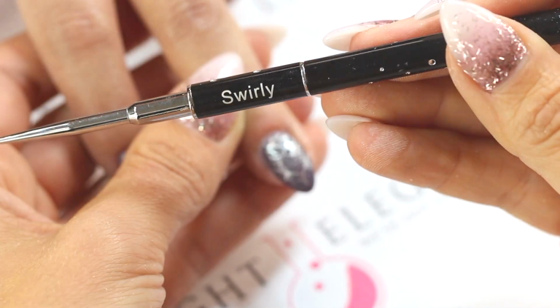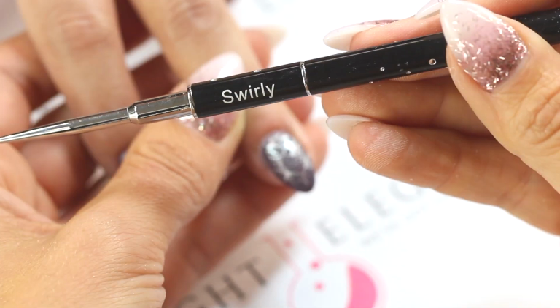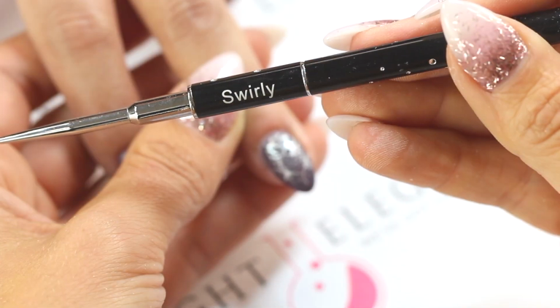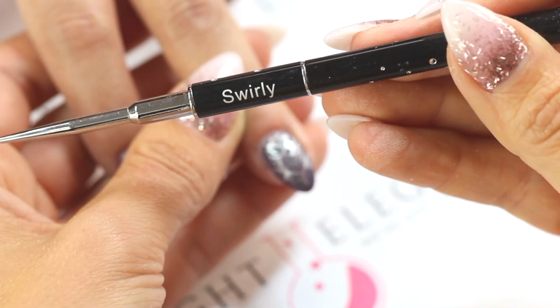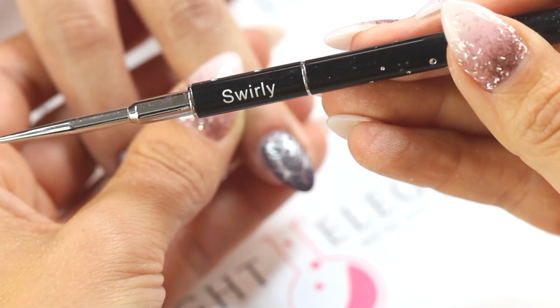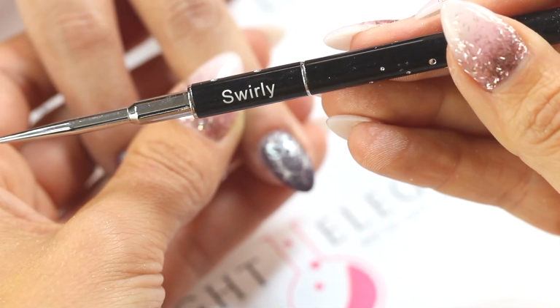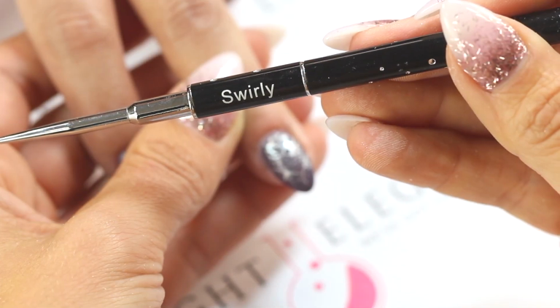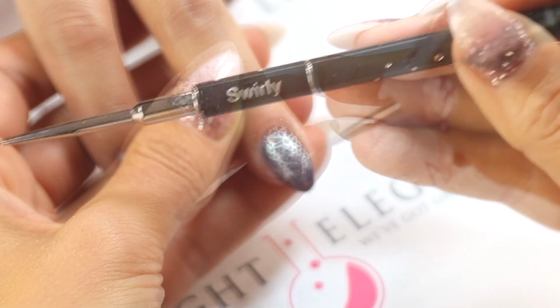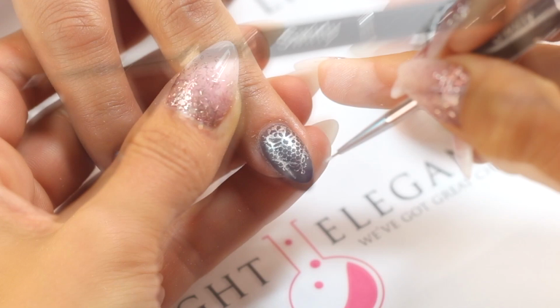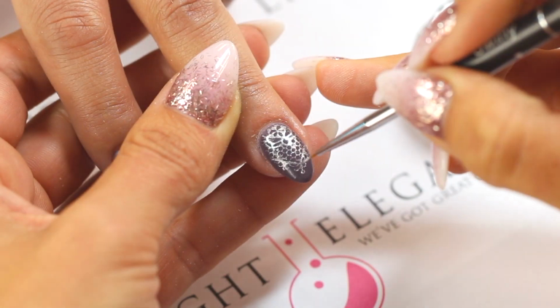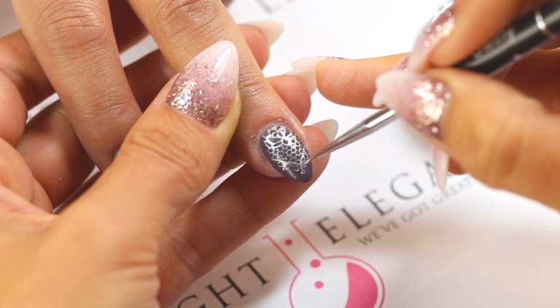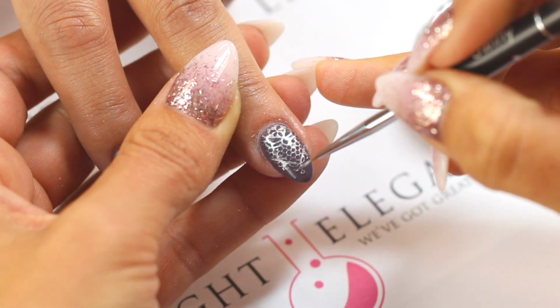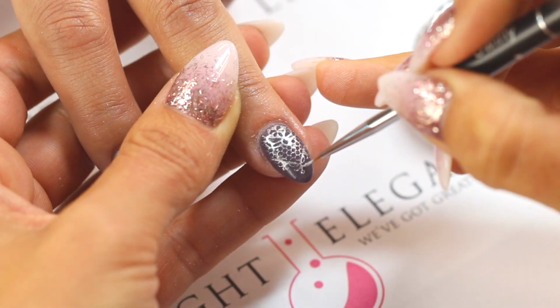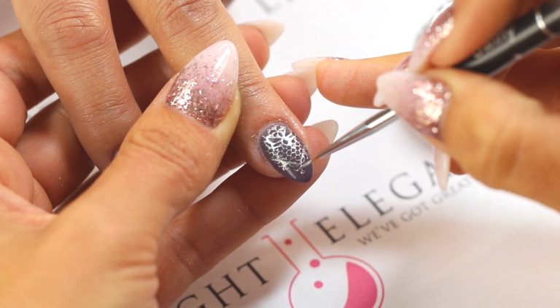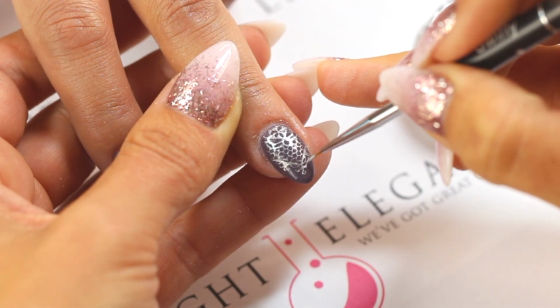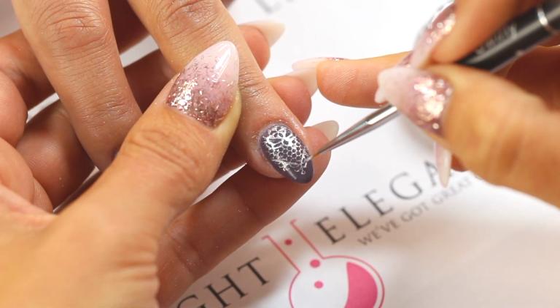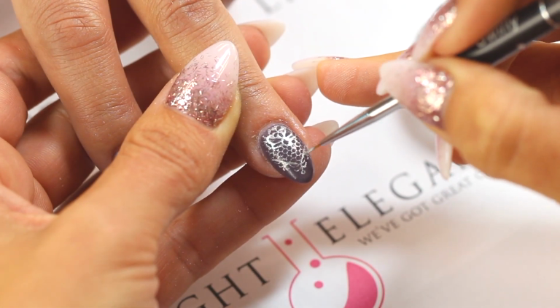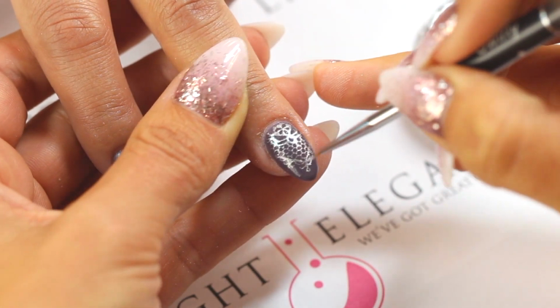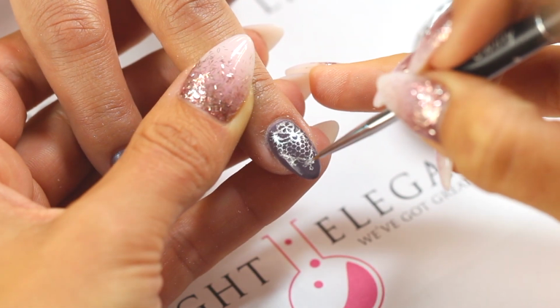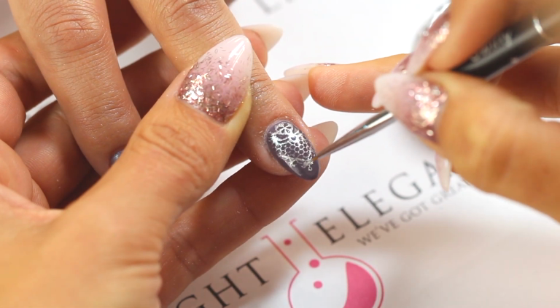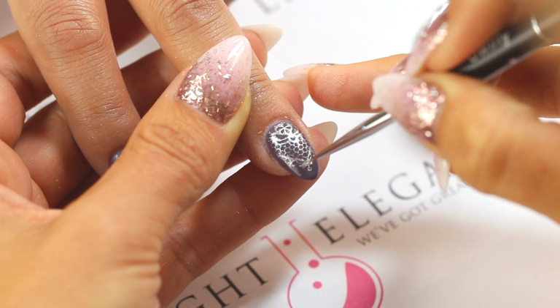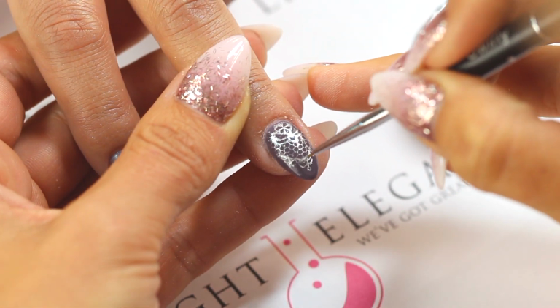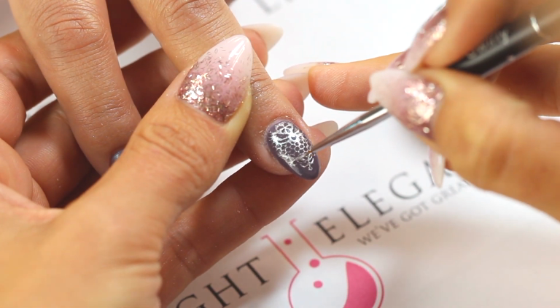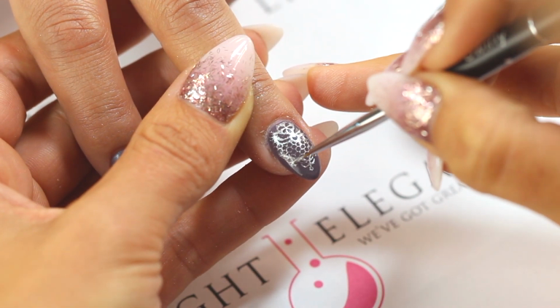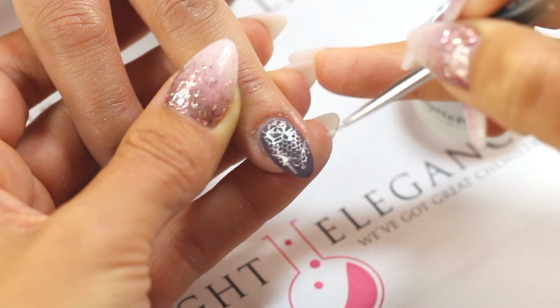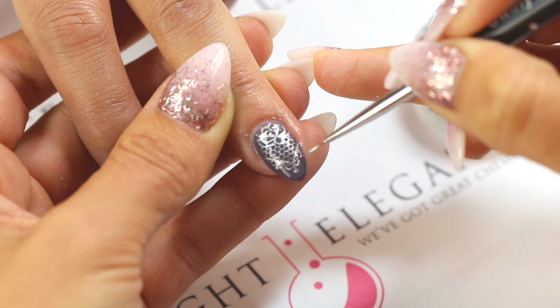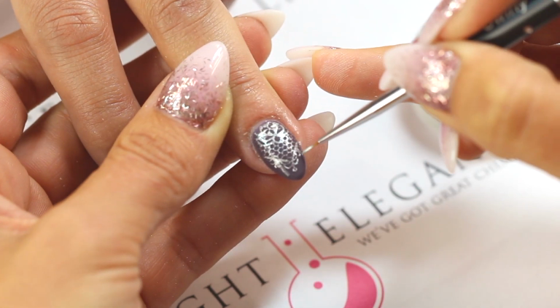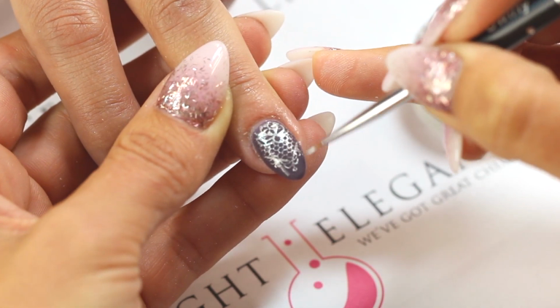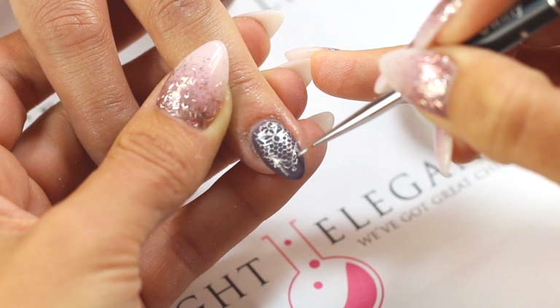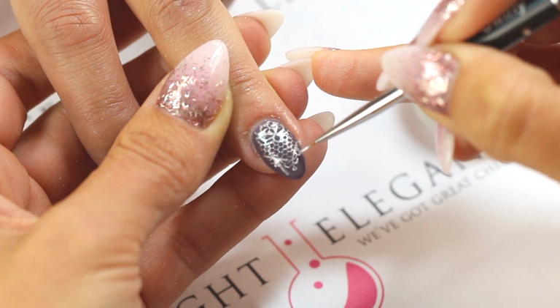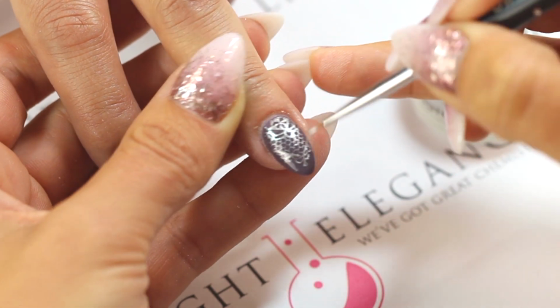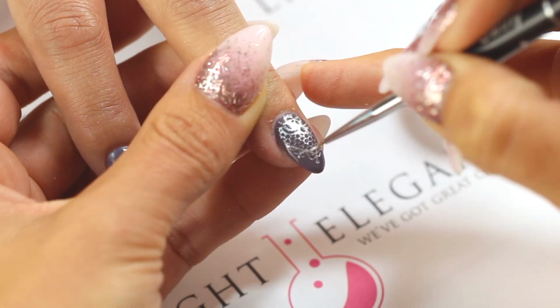If you feel like you need more detail, switch to your swirly art brush and touch it up. Cure.